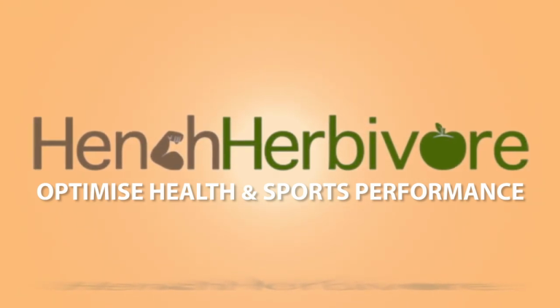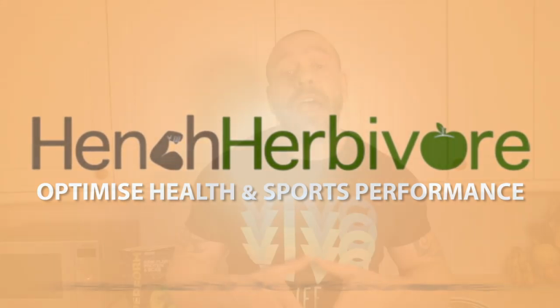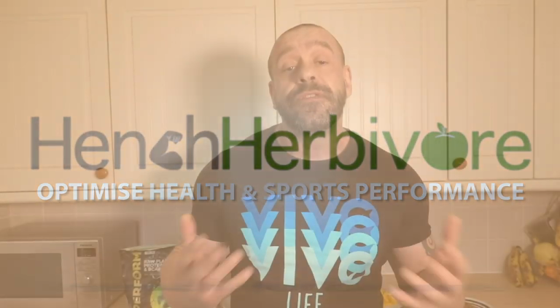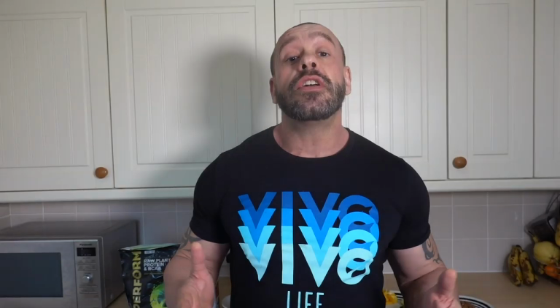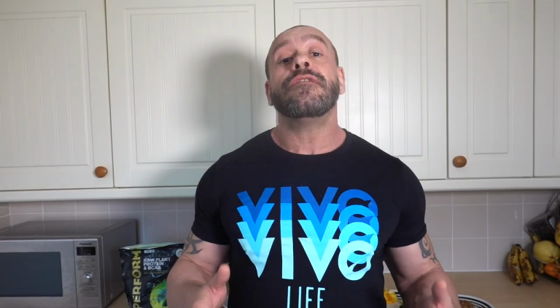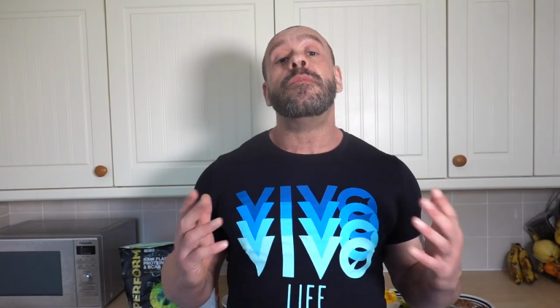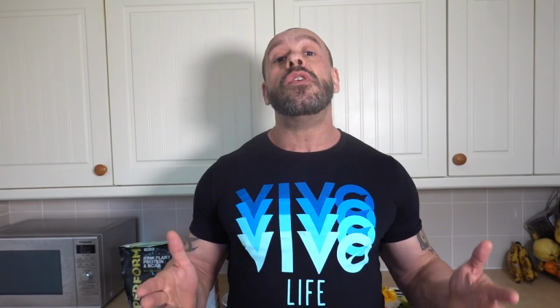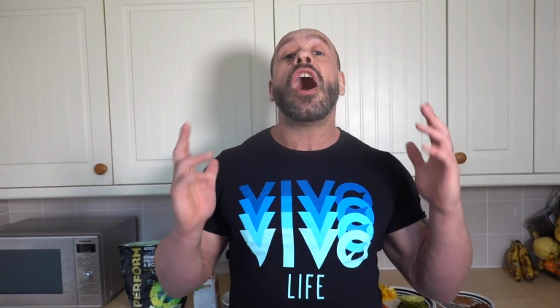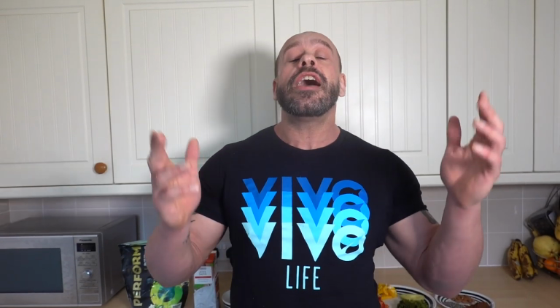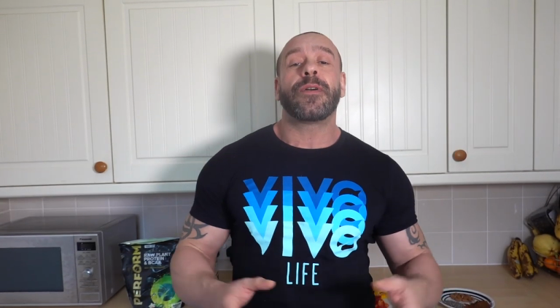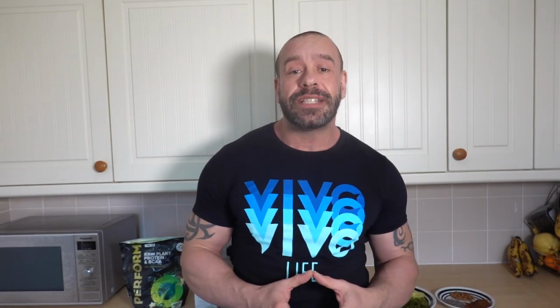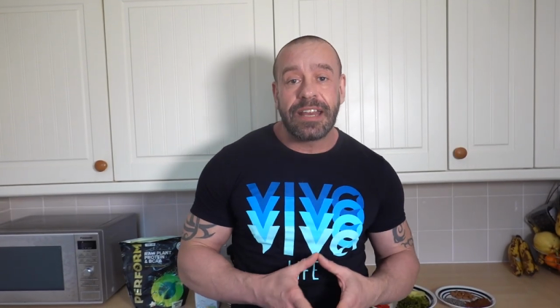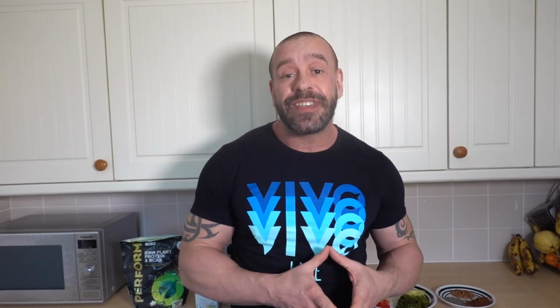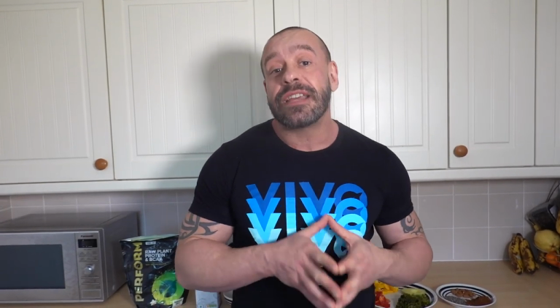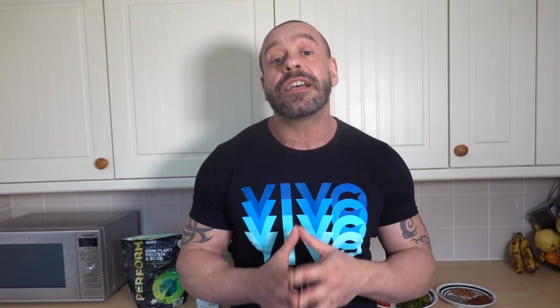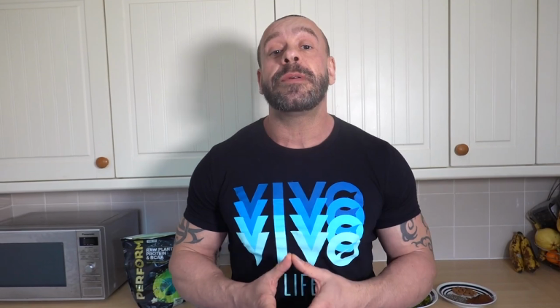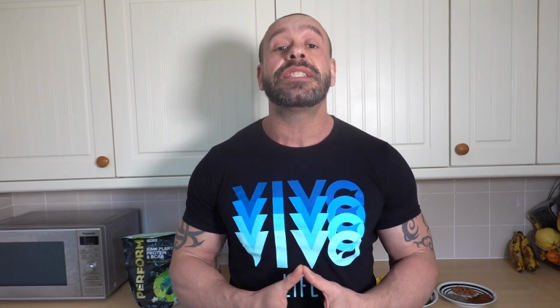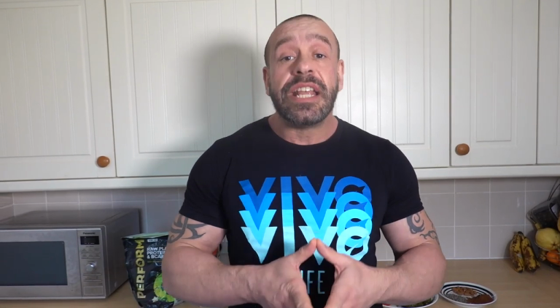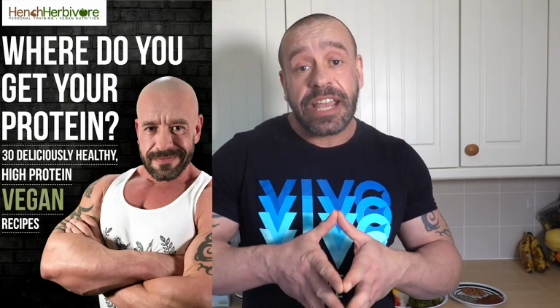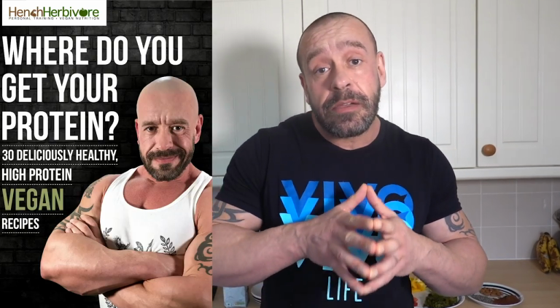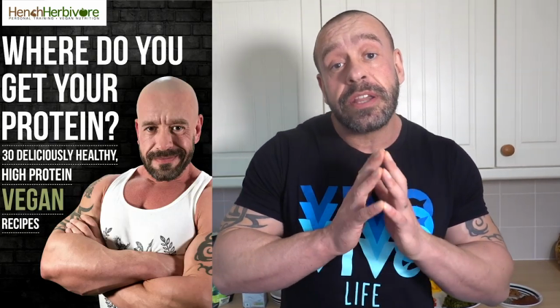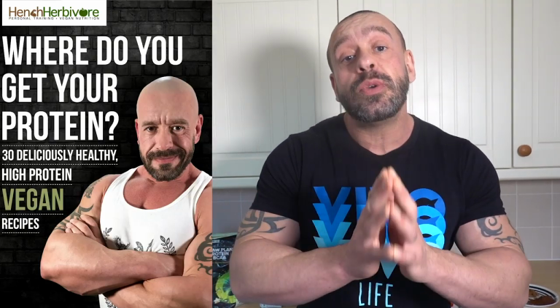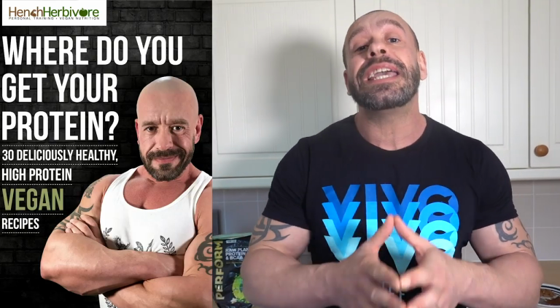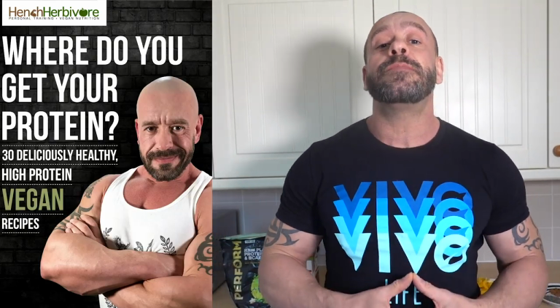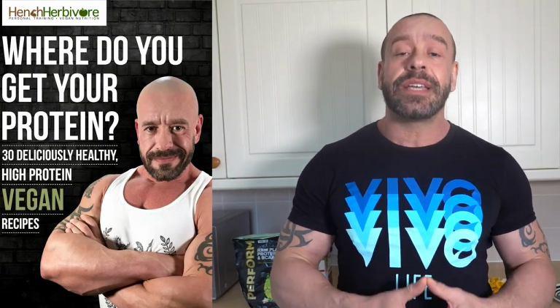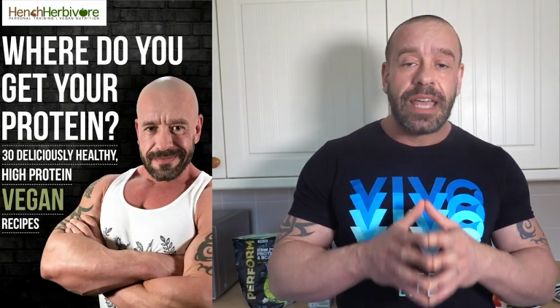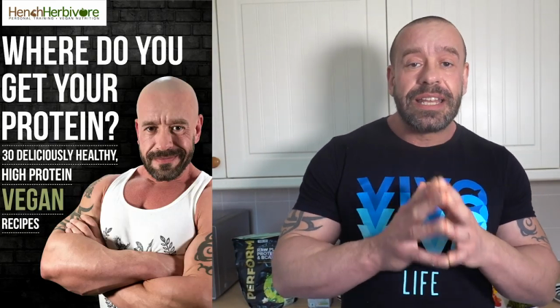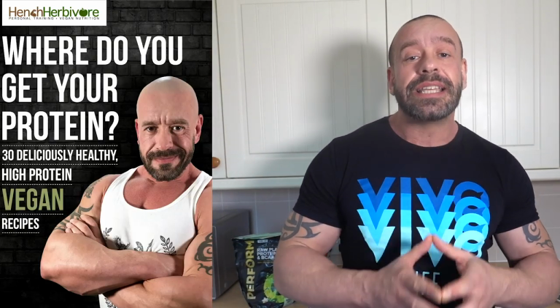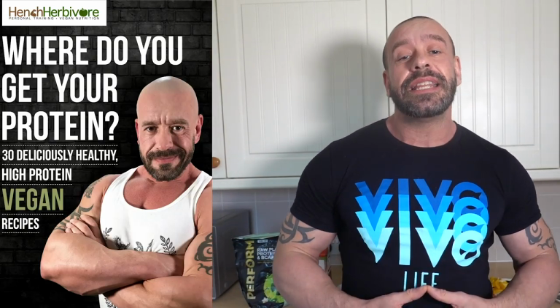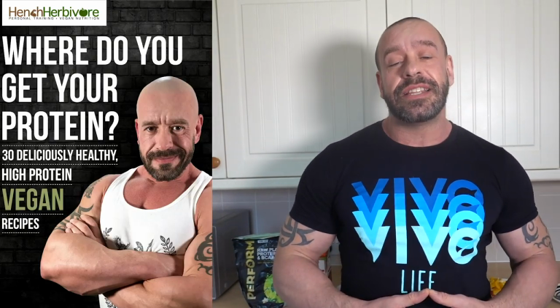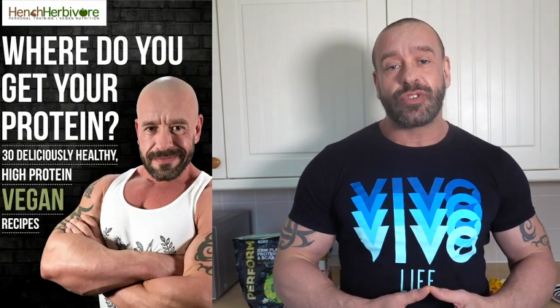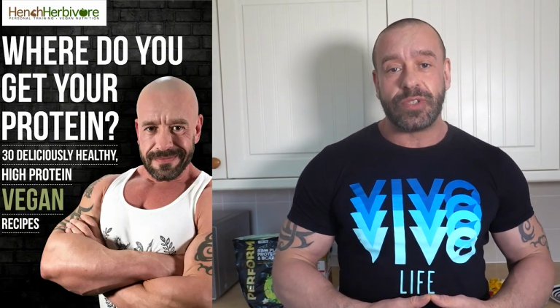If you're looking for more high-protein vegan recipes, check out my new ebook — link is in the description.